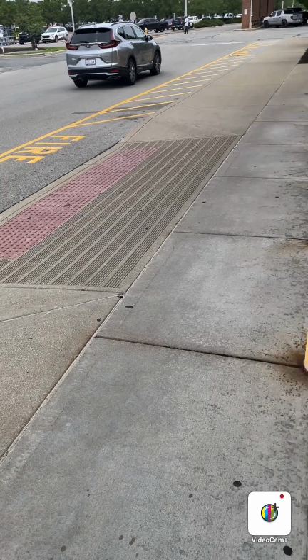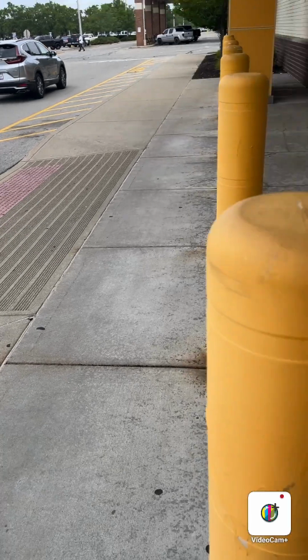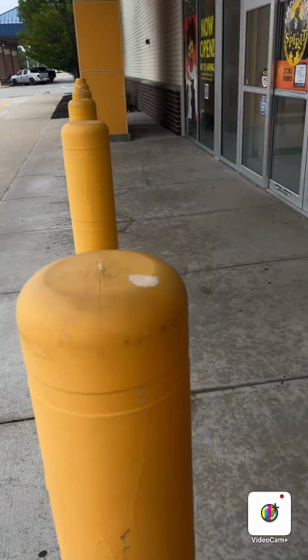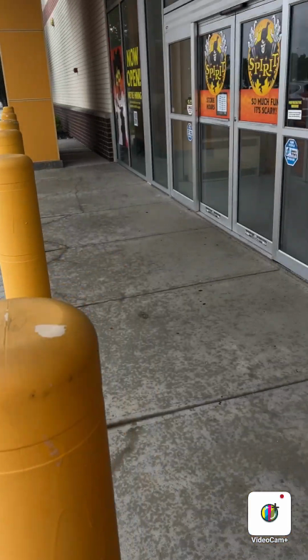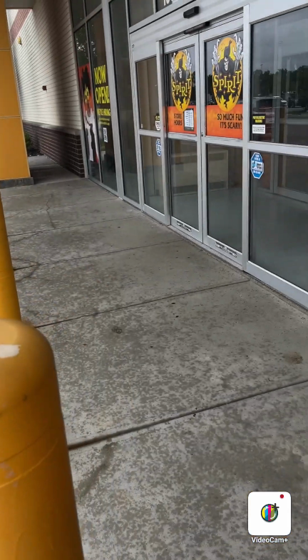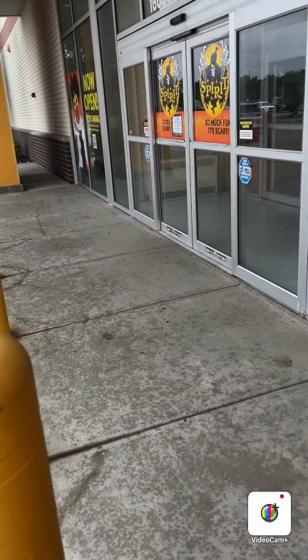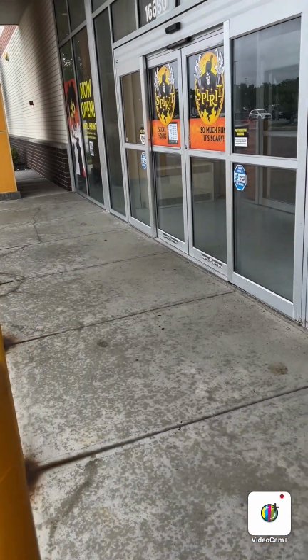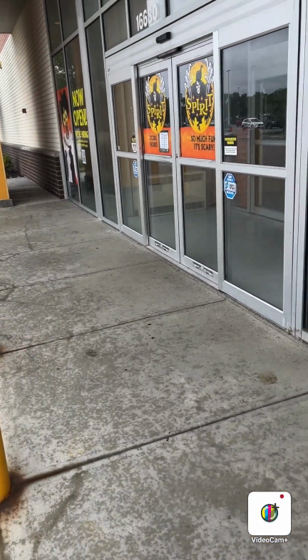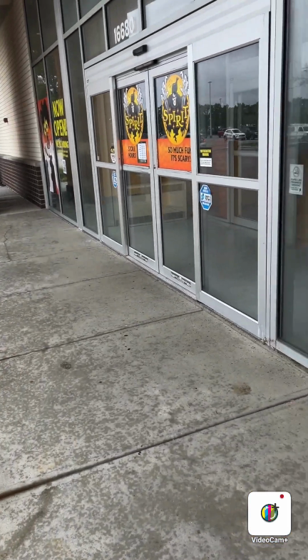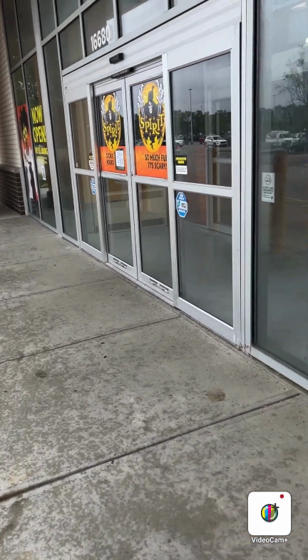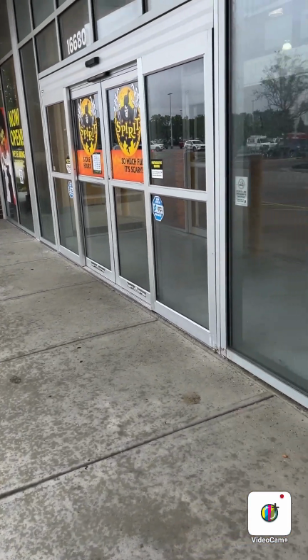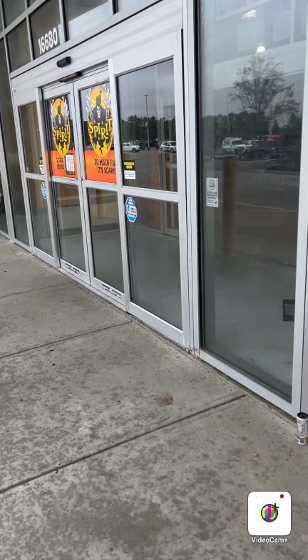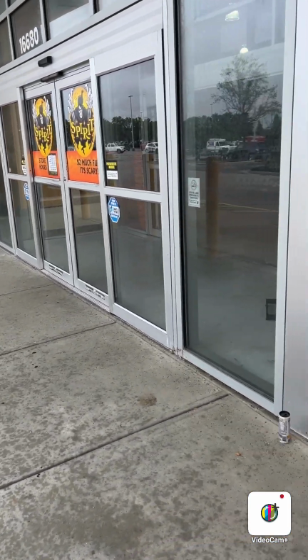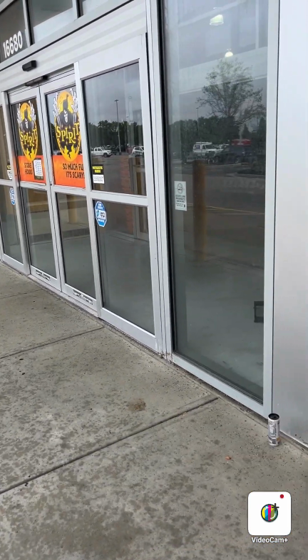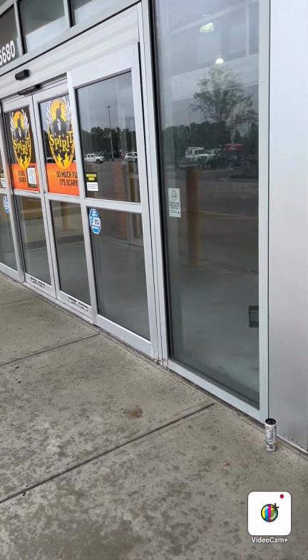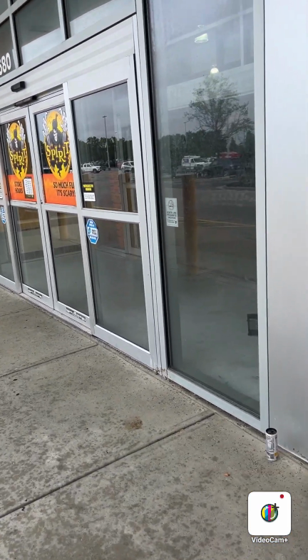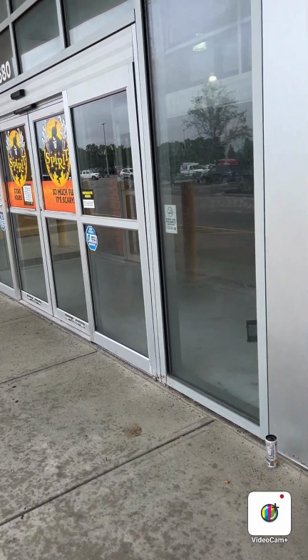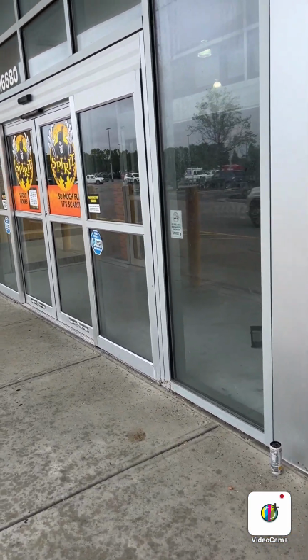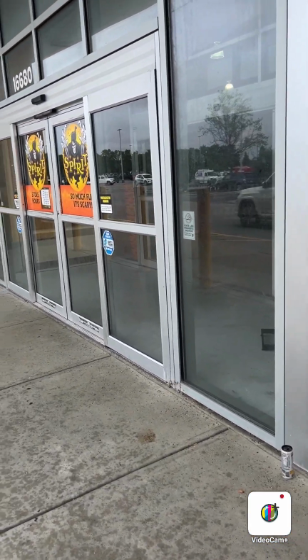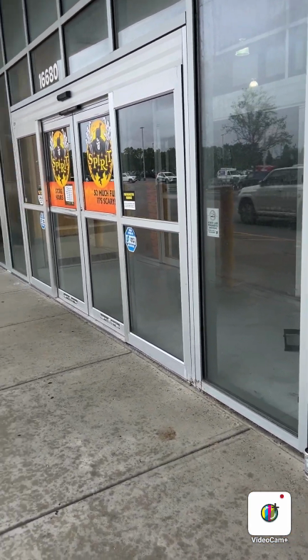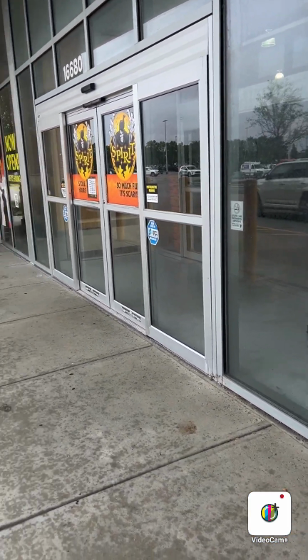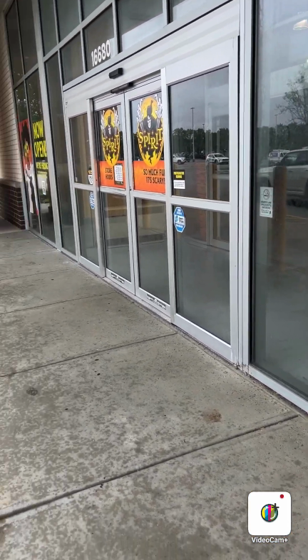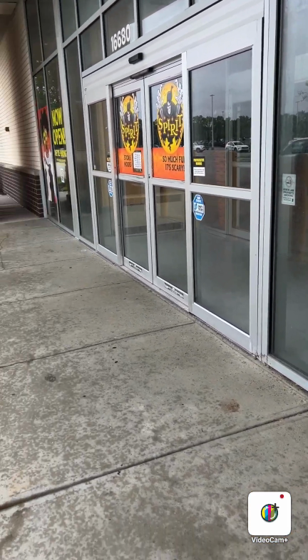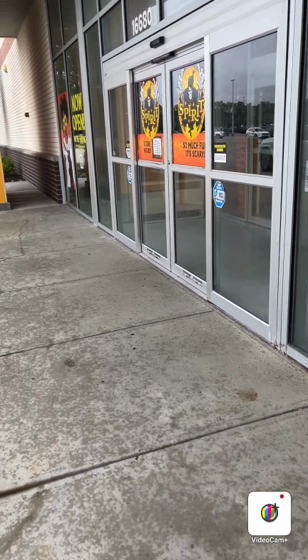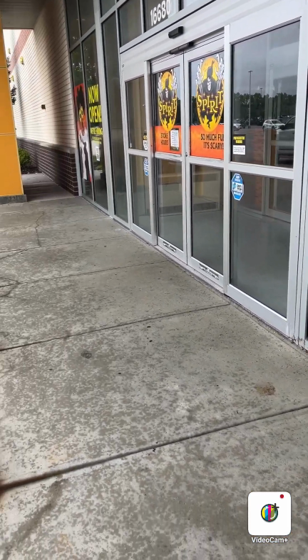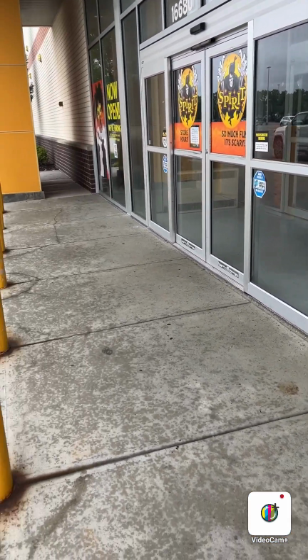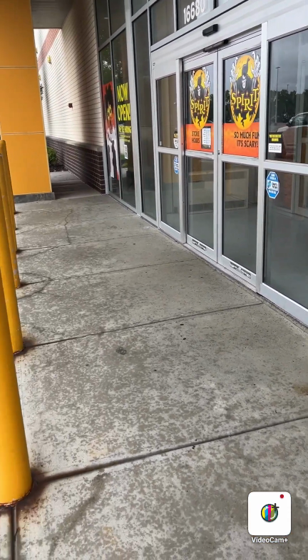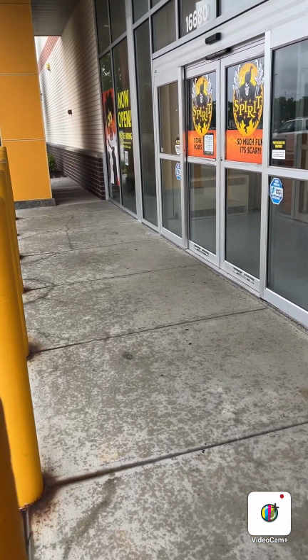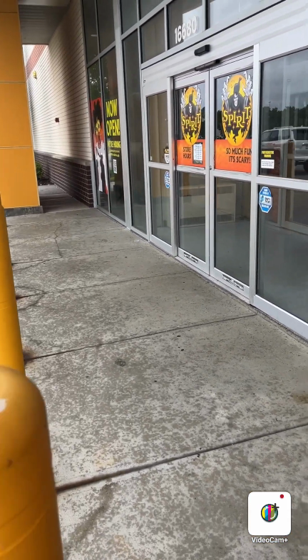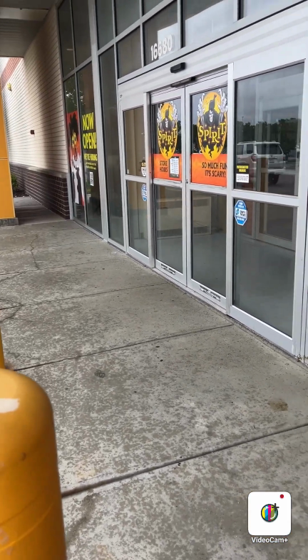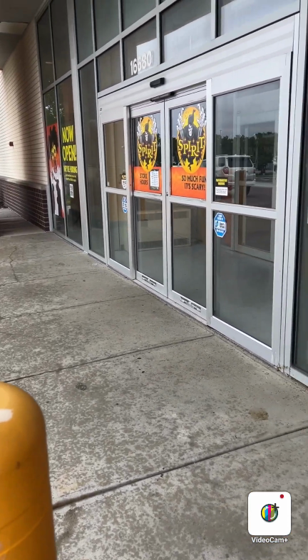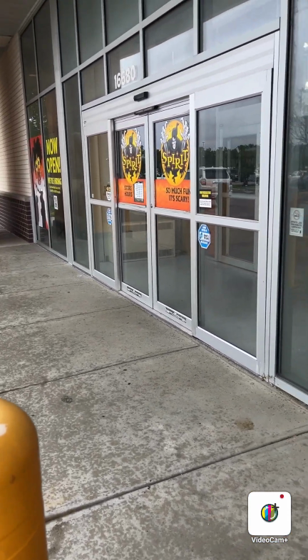Here at Spirit Halloween in Noblesville, Indiana. Go do some shopping. Should be fun.